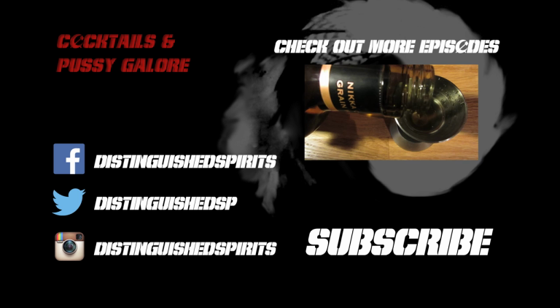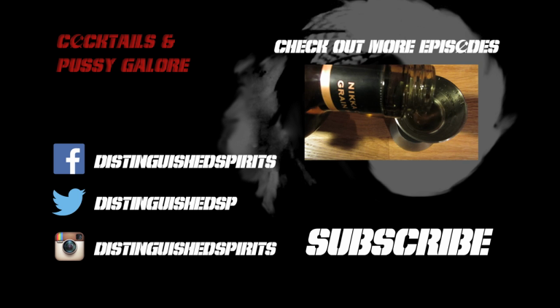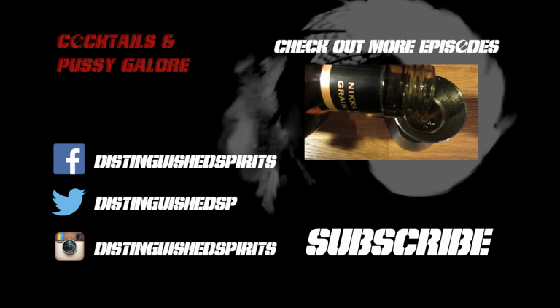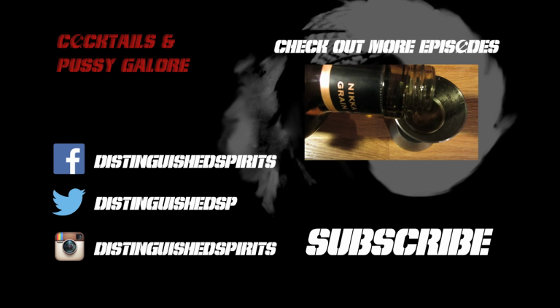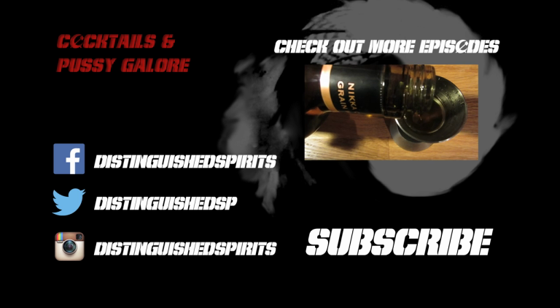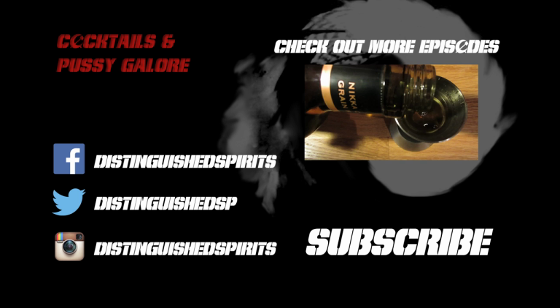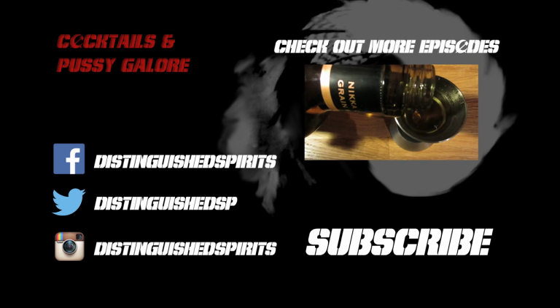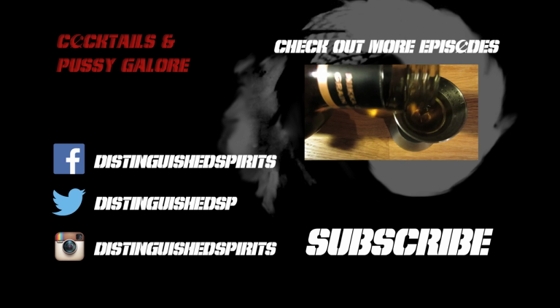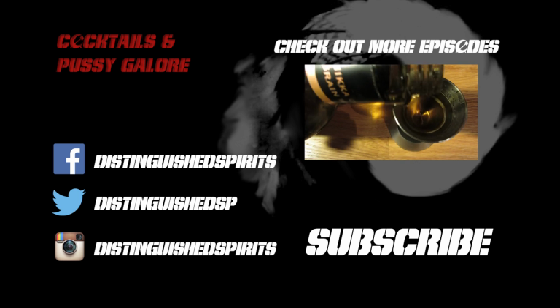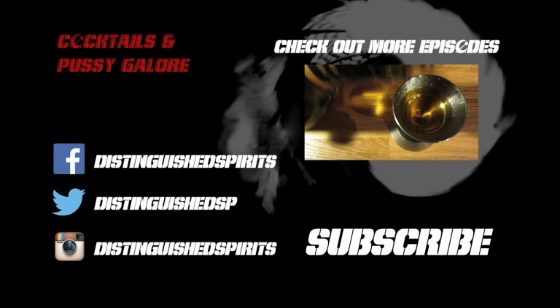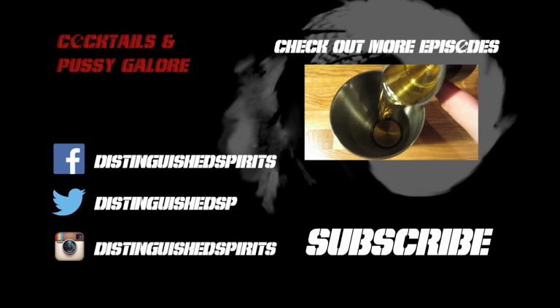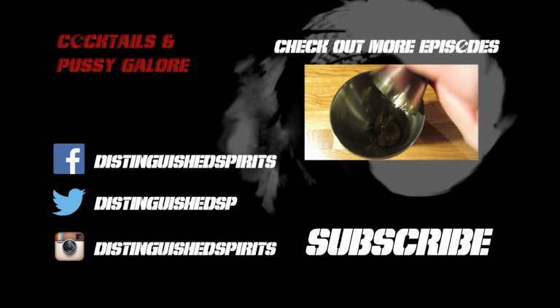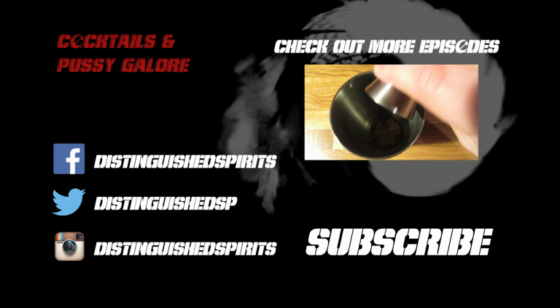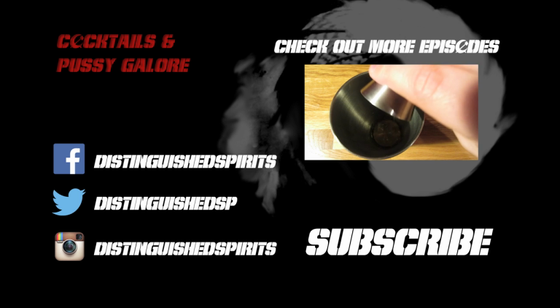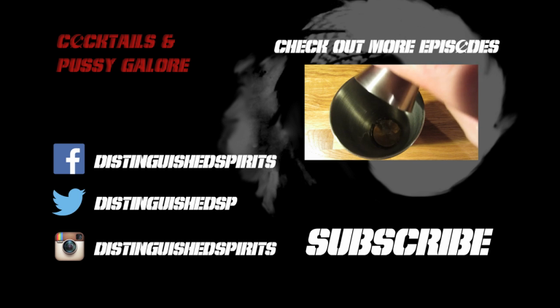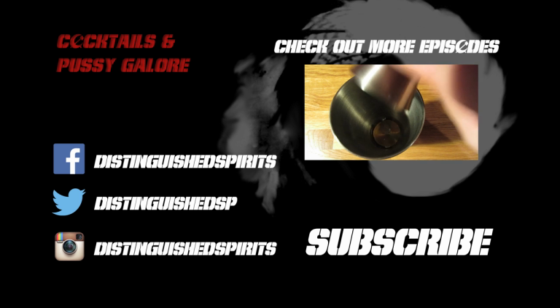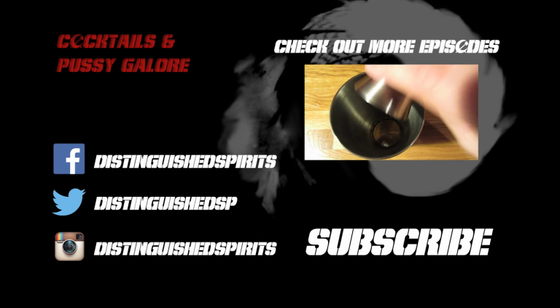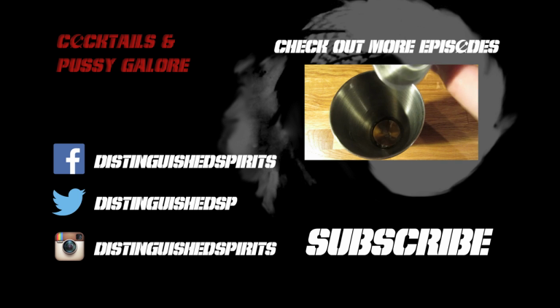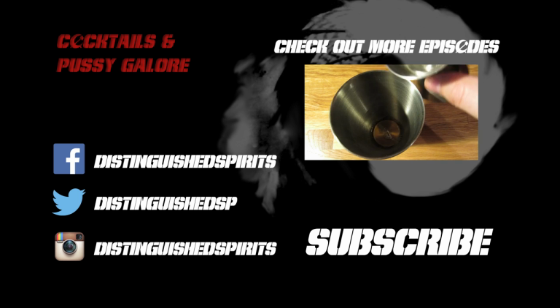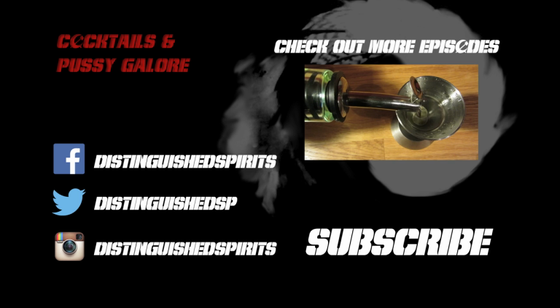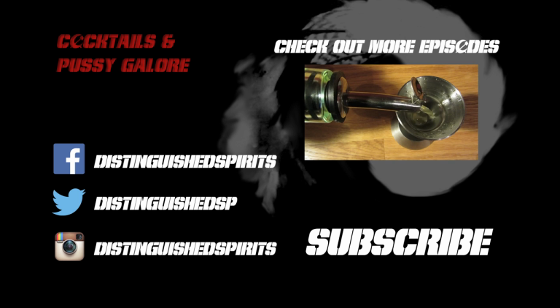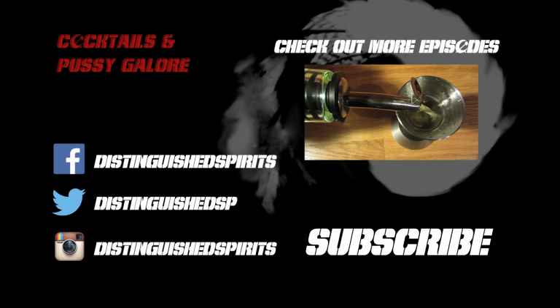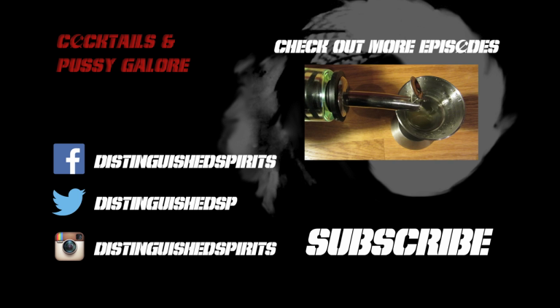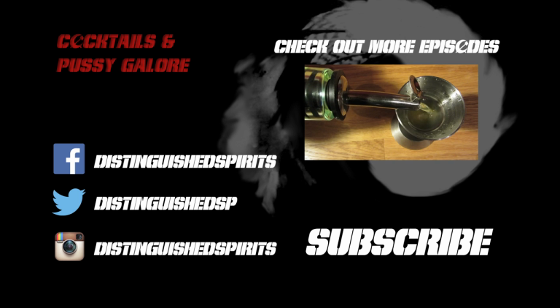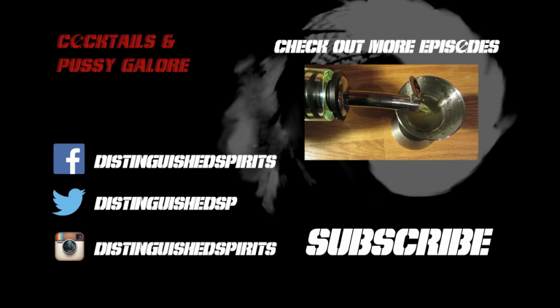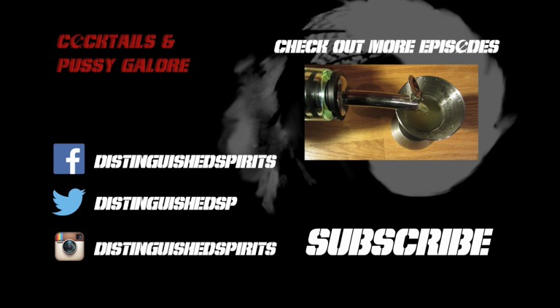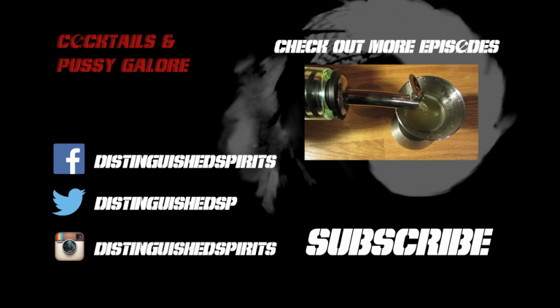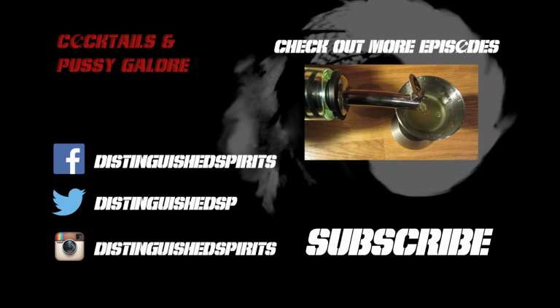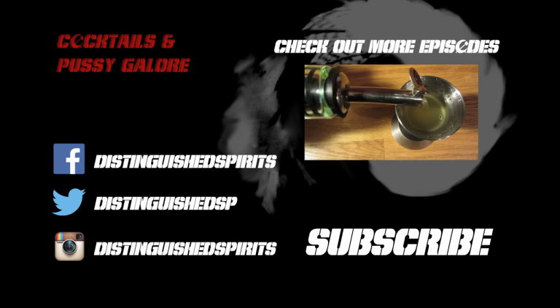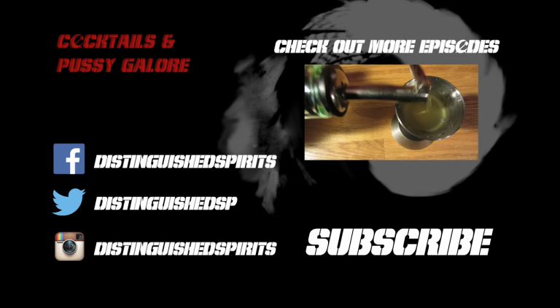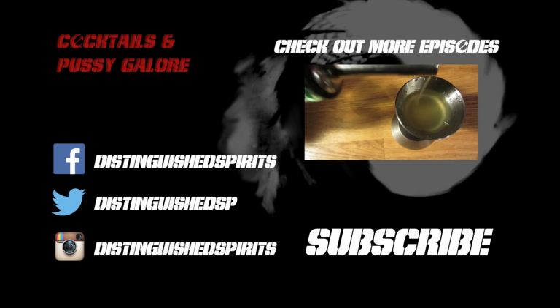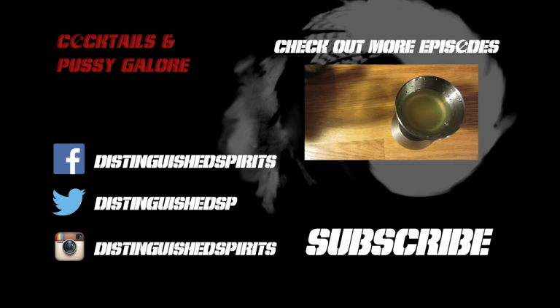Click here for more videos, be sure to subscribe, and check us out on Facebook, Twitter, and Instagram.